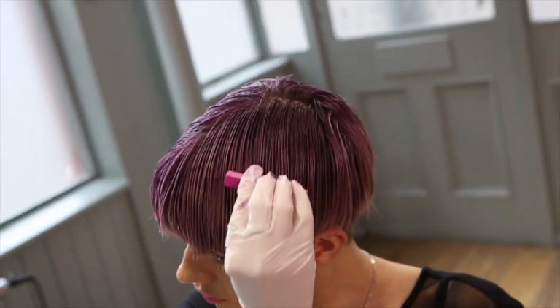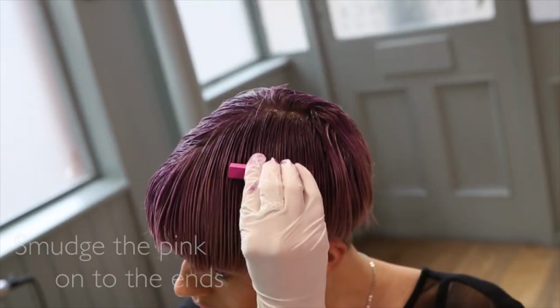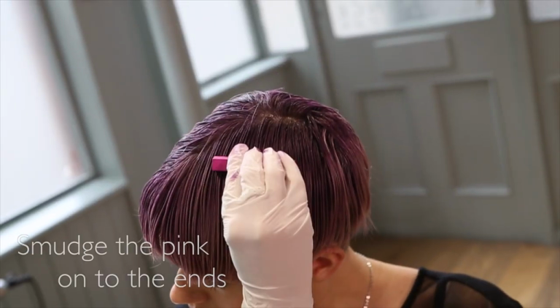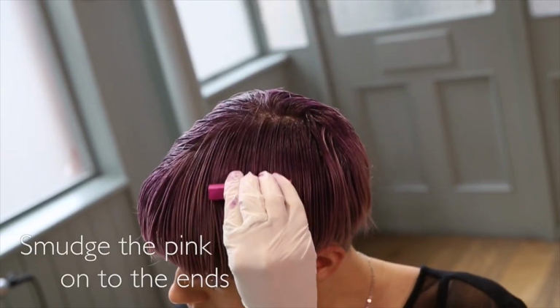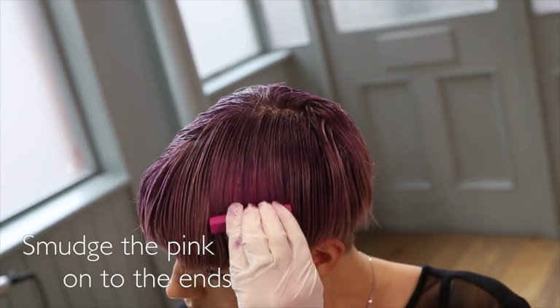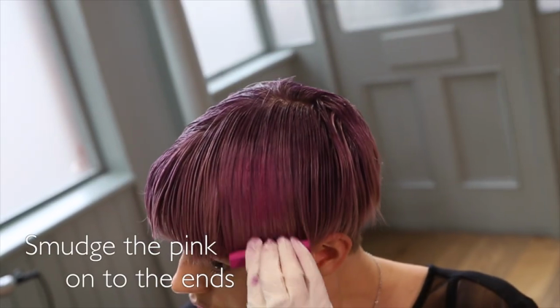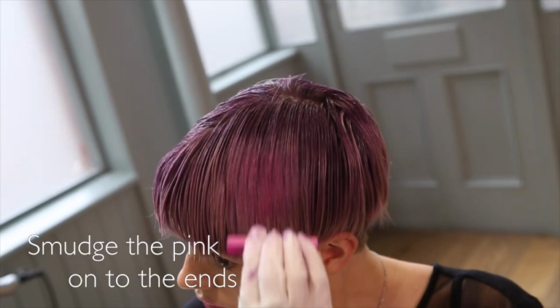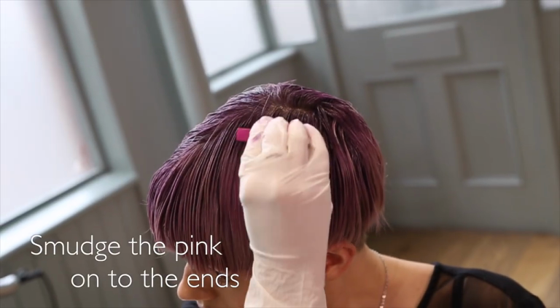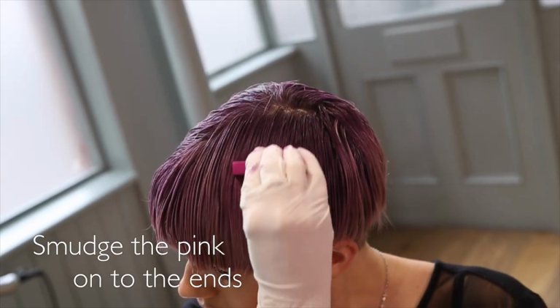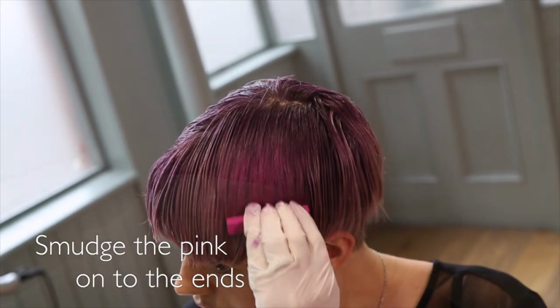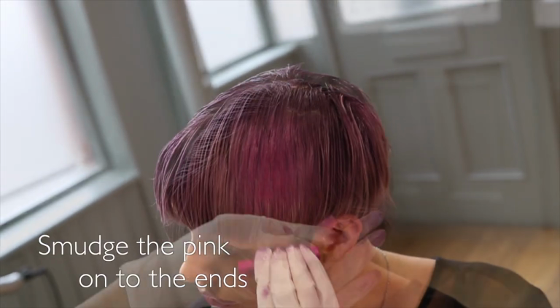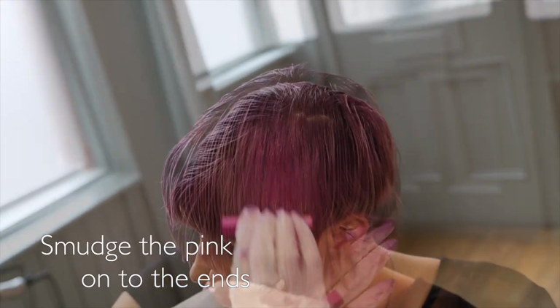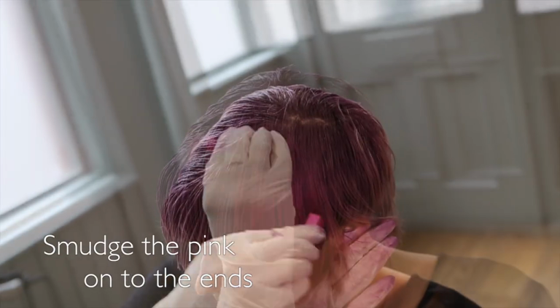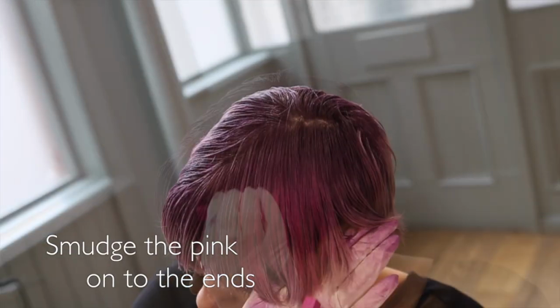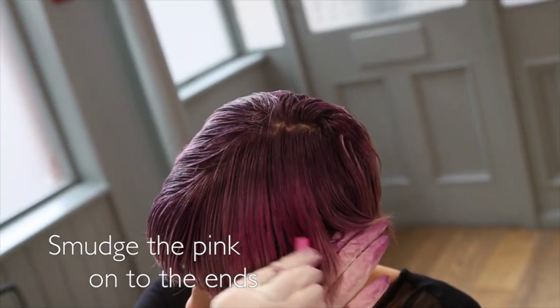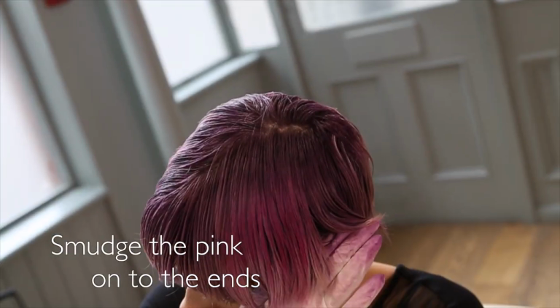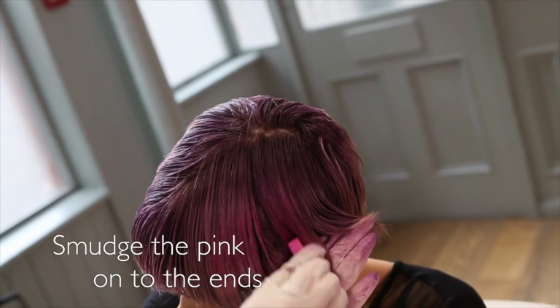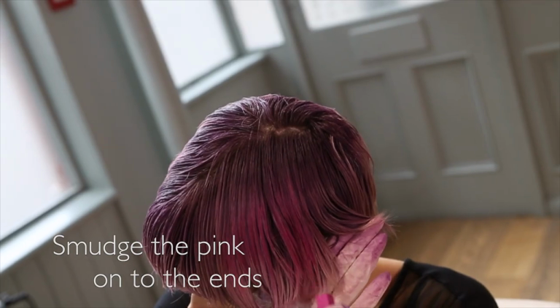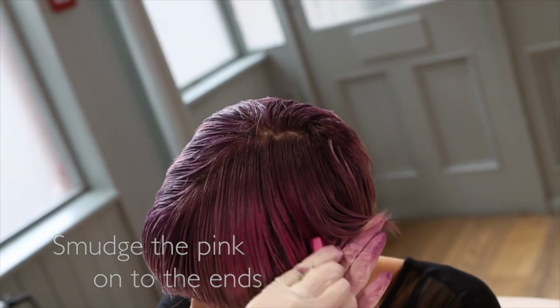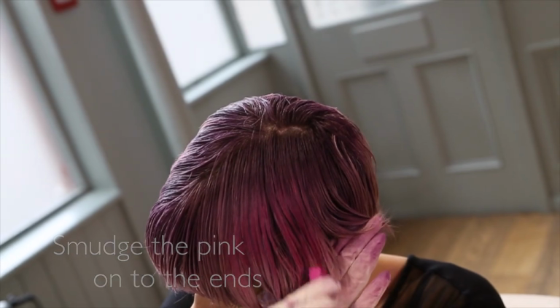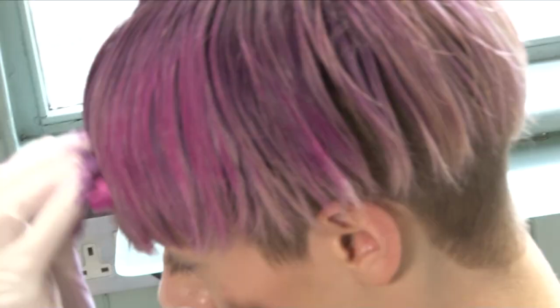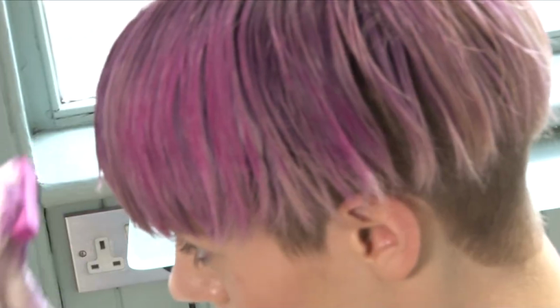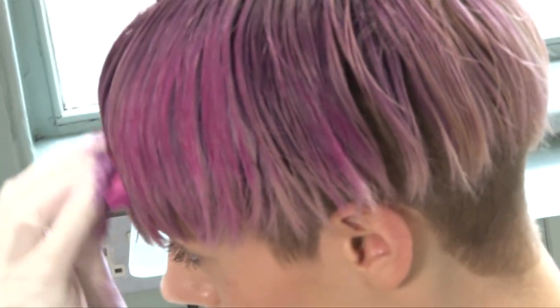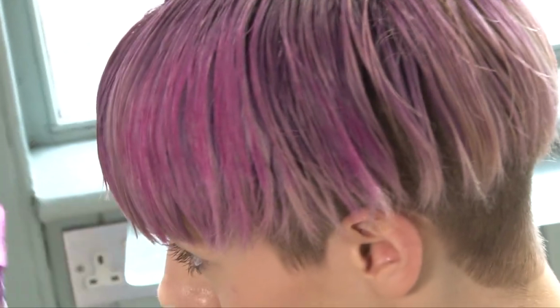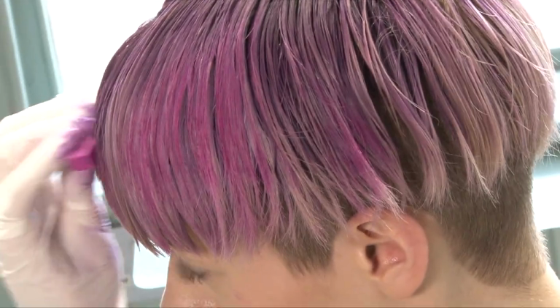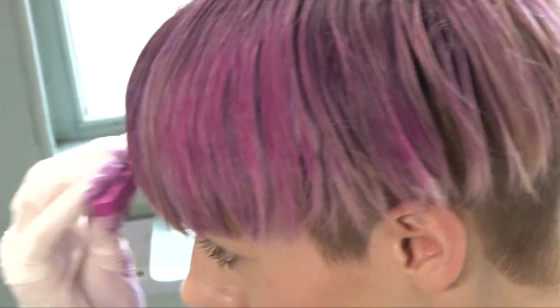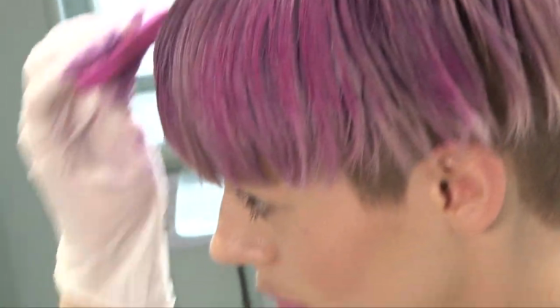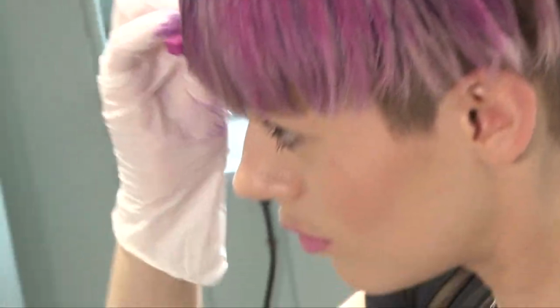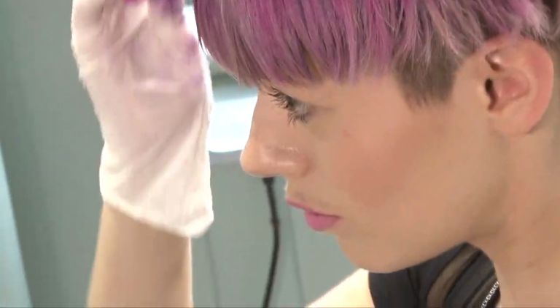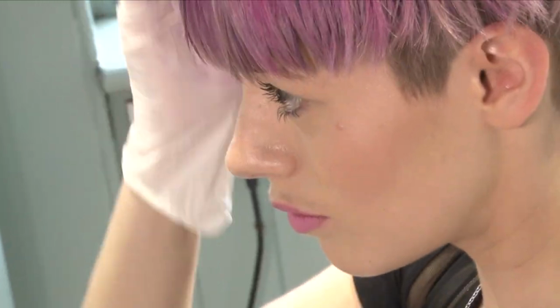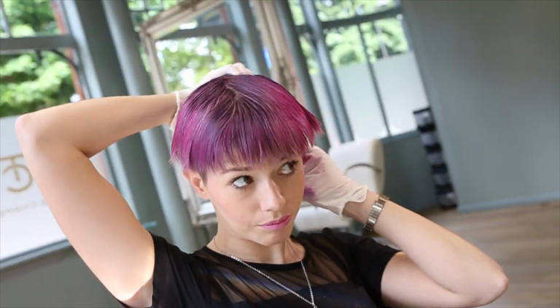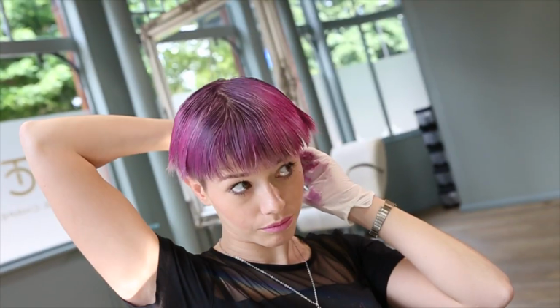With the second colour, smudge the pink onto the ends. We want it to look textured so no need to be precise.